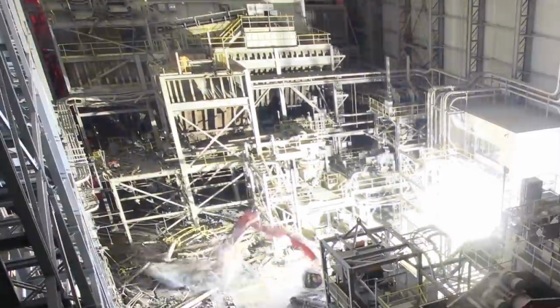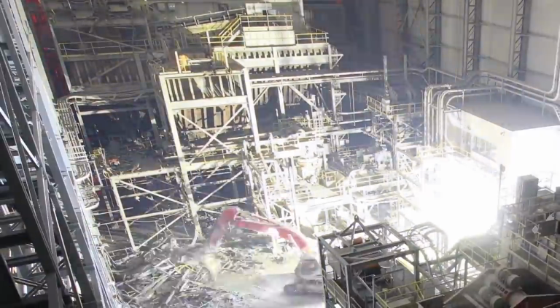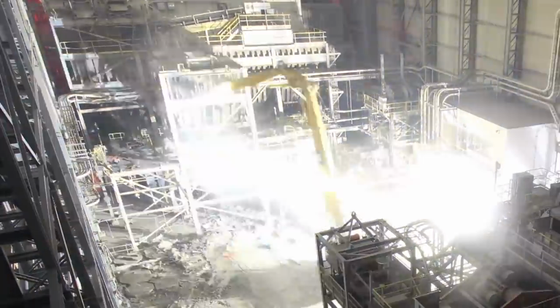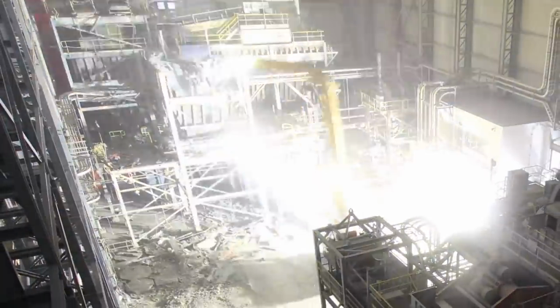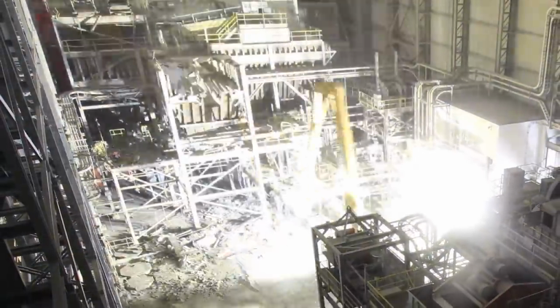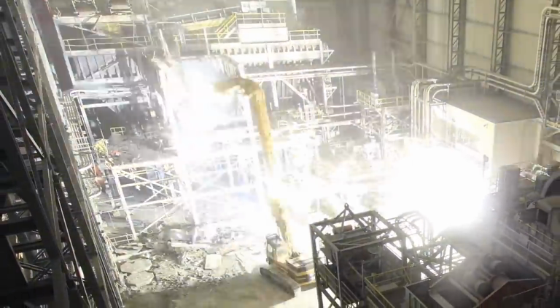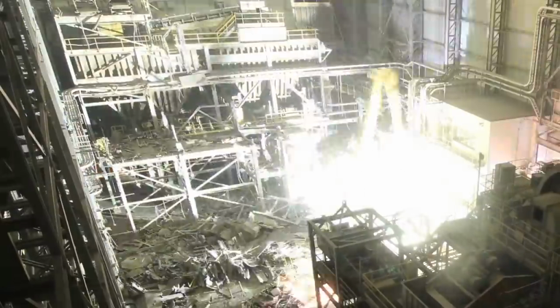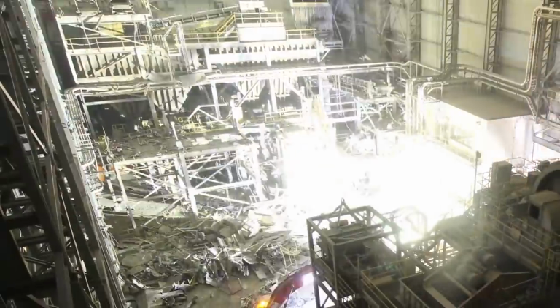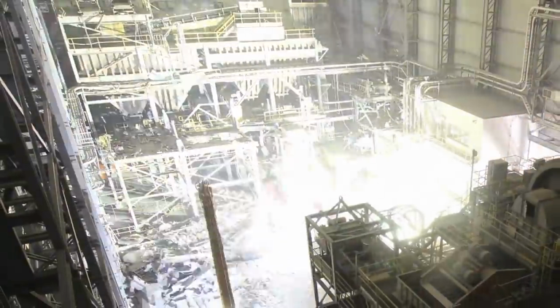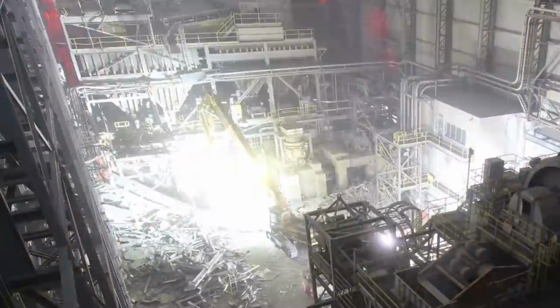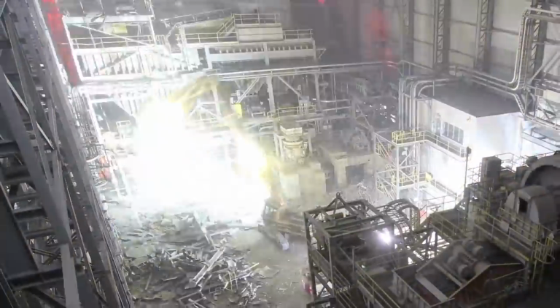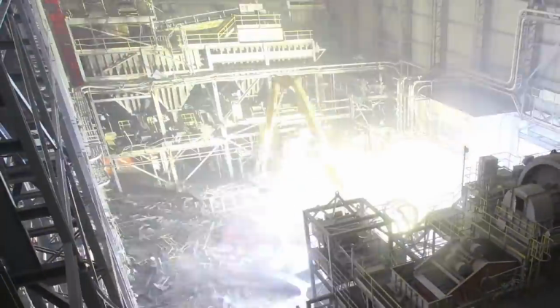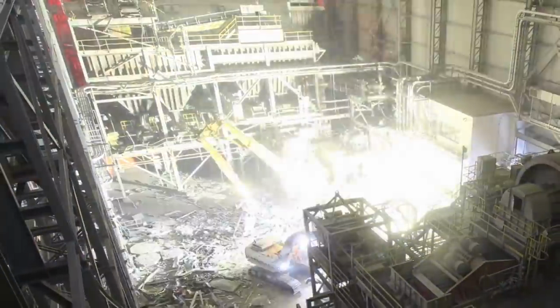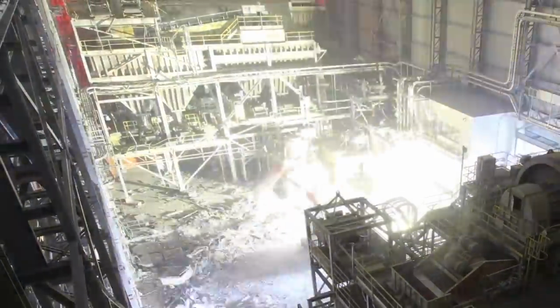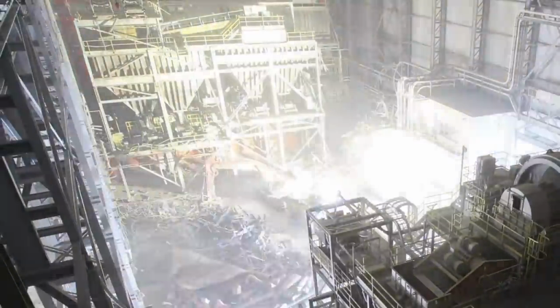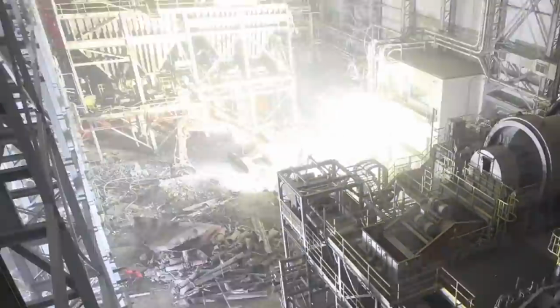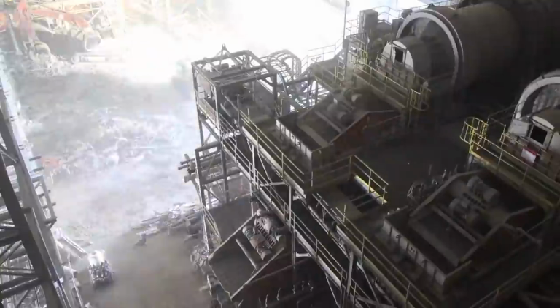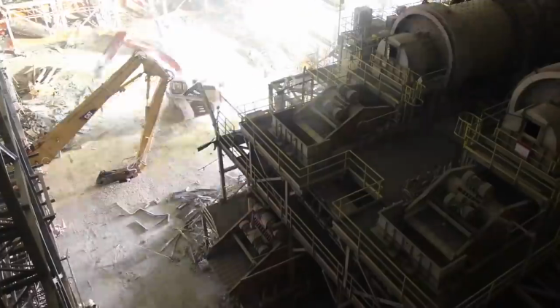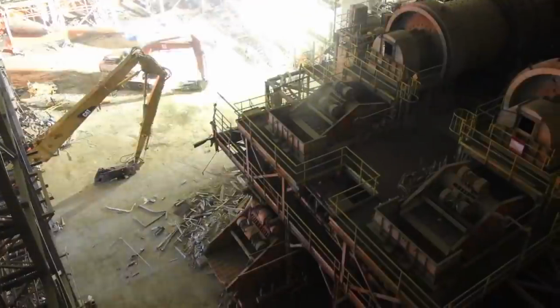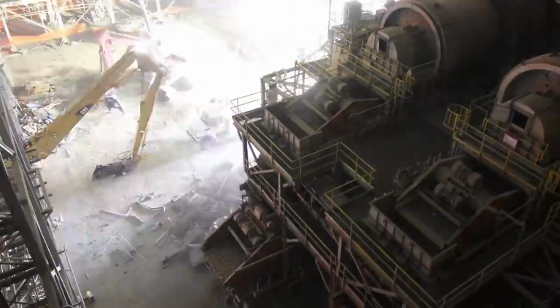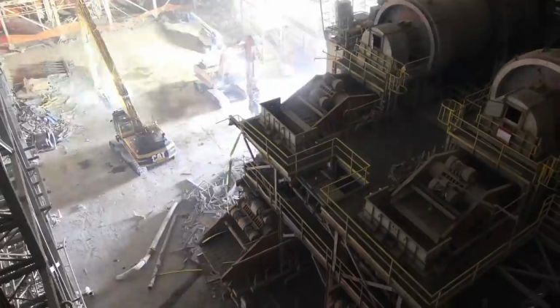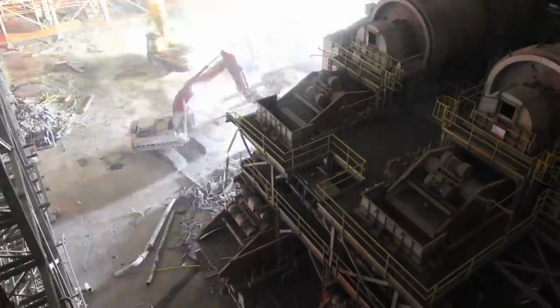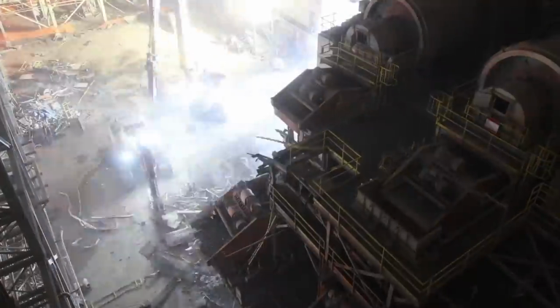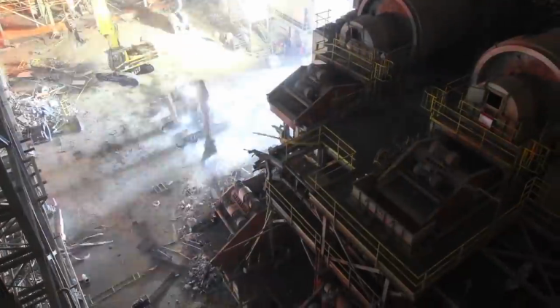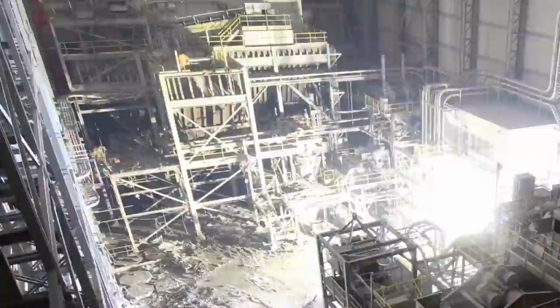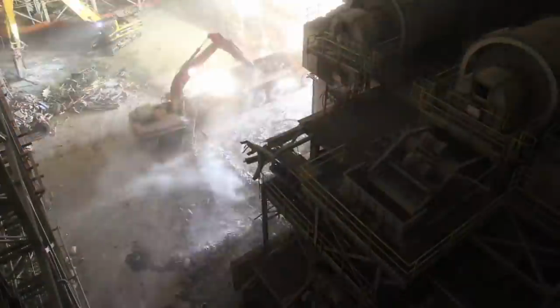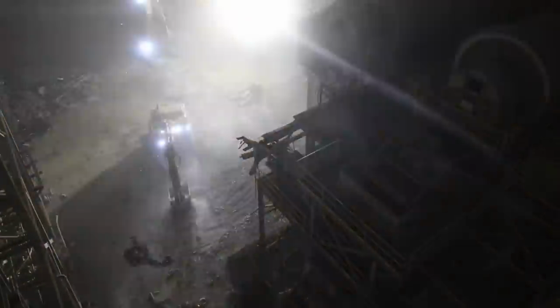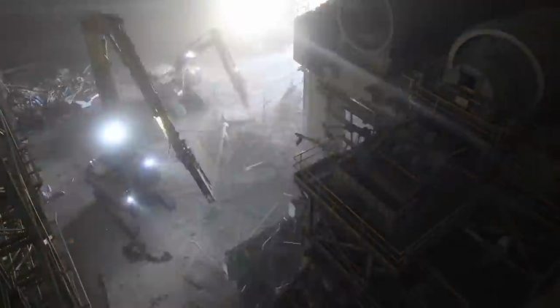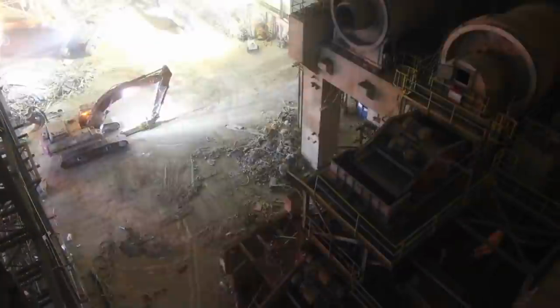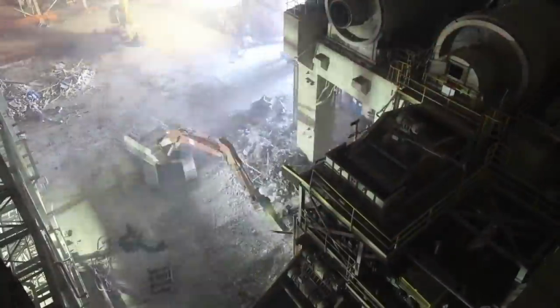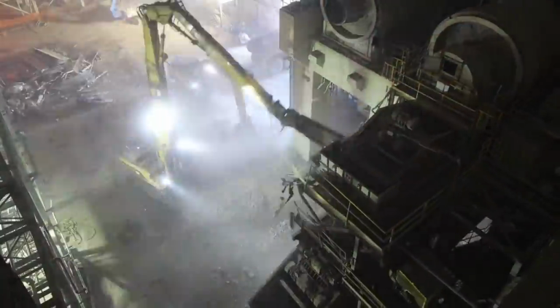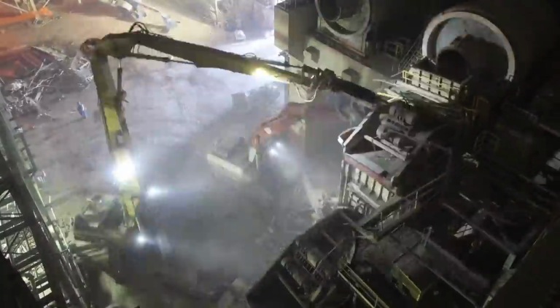The crew continues to chew through this interior at a torrid pace, preparing it for a looming structural demolition.